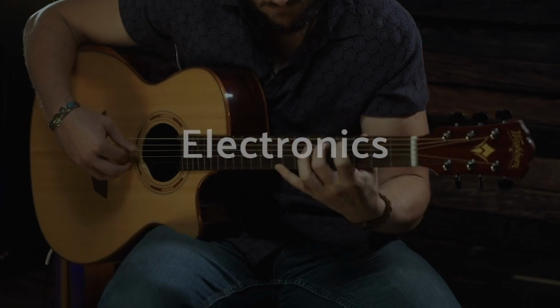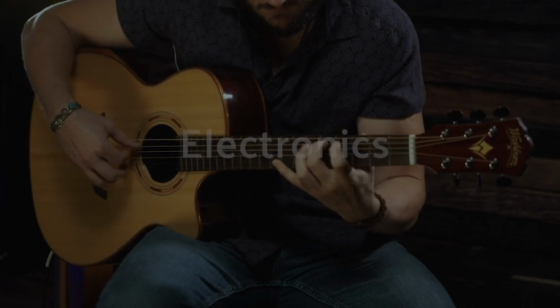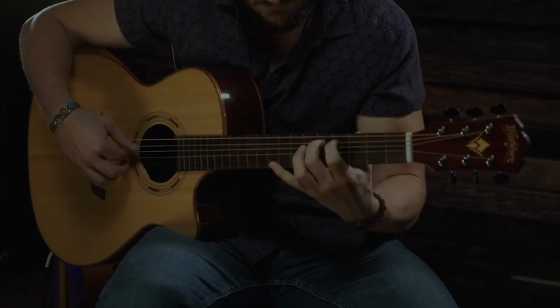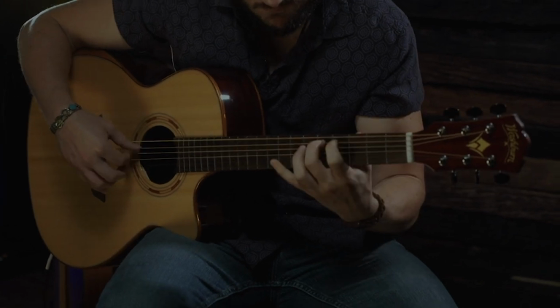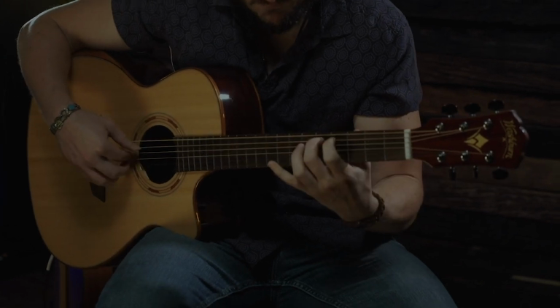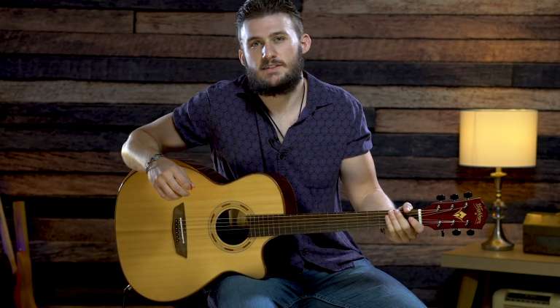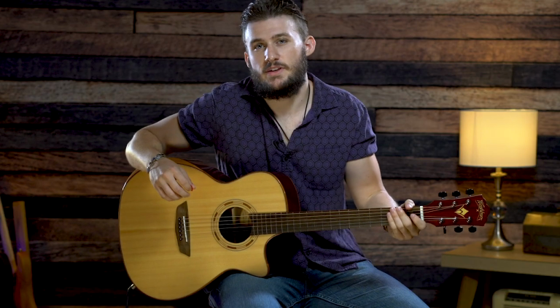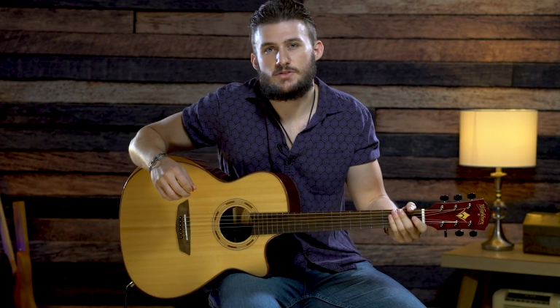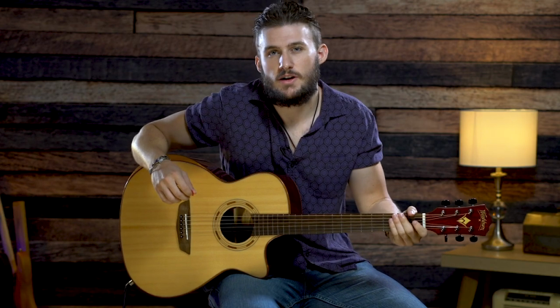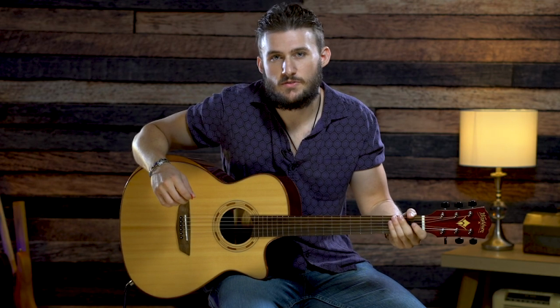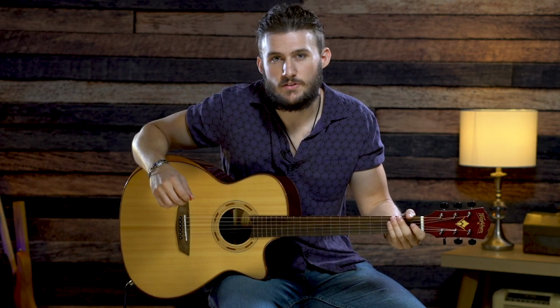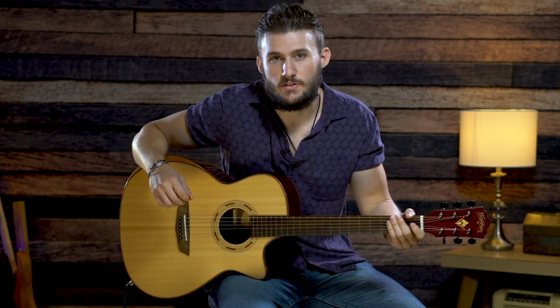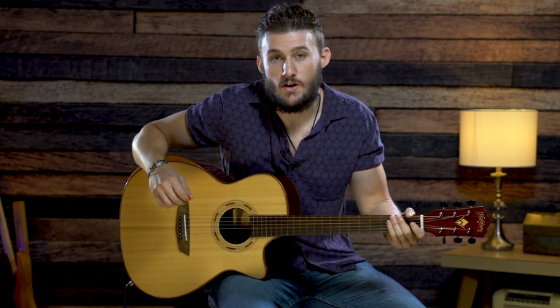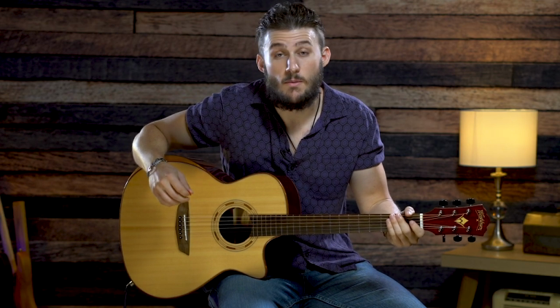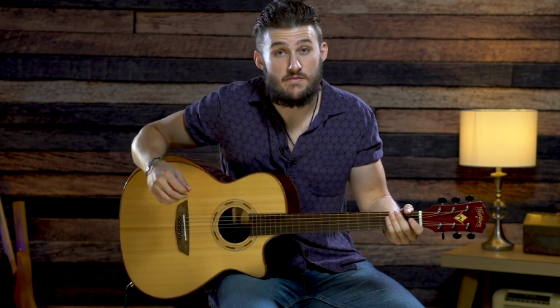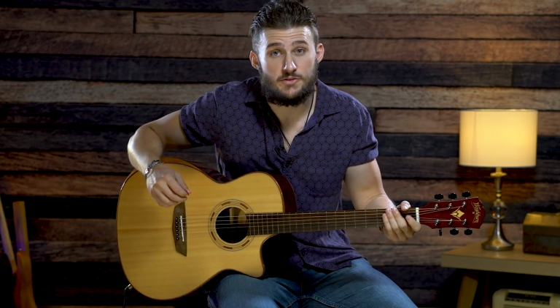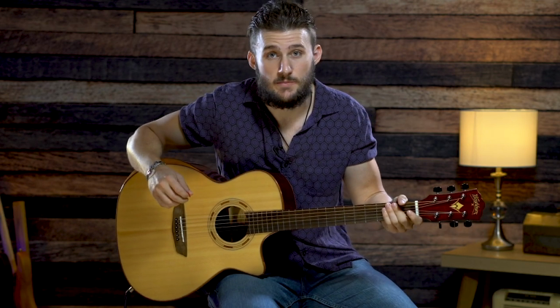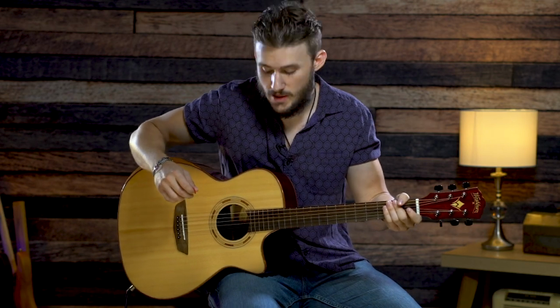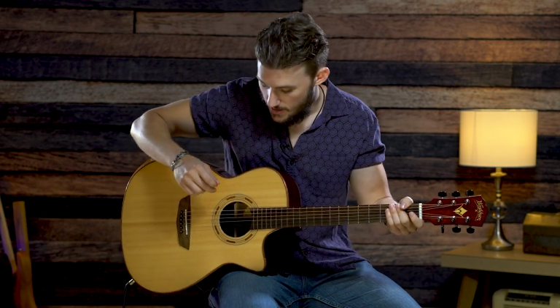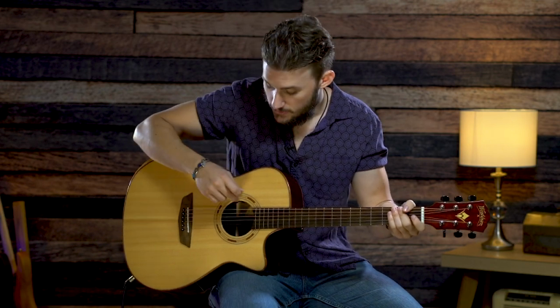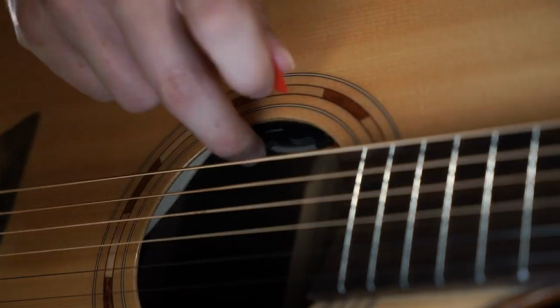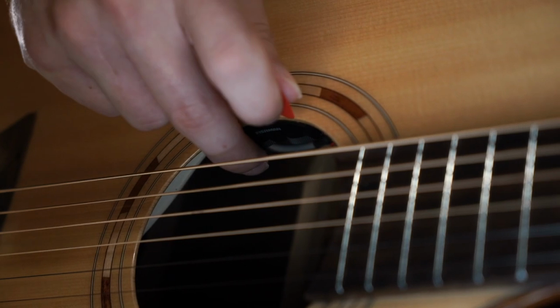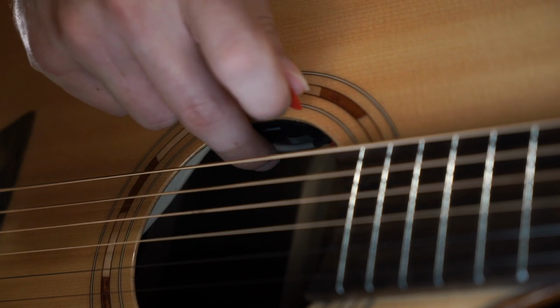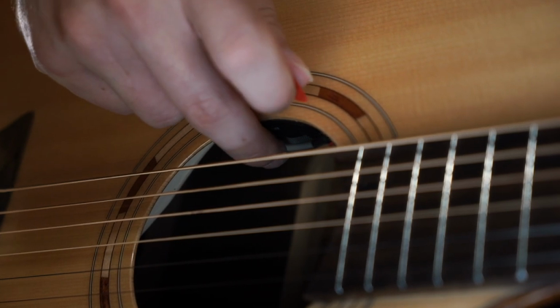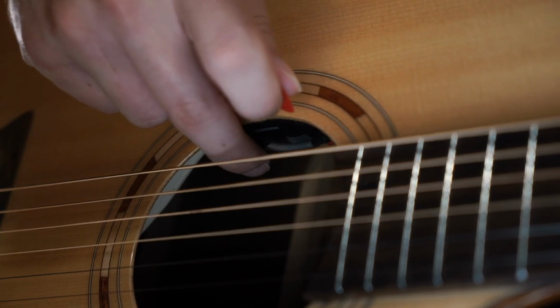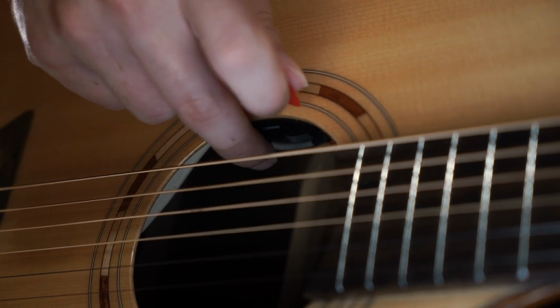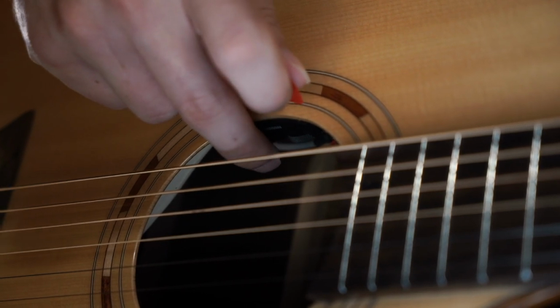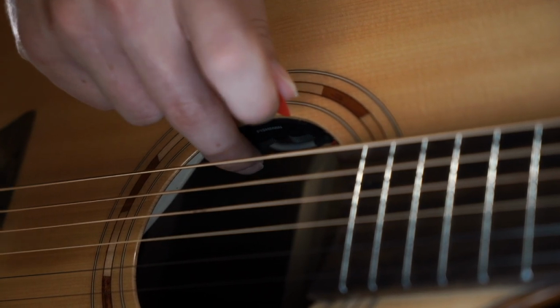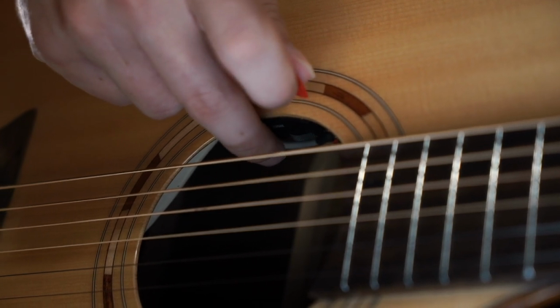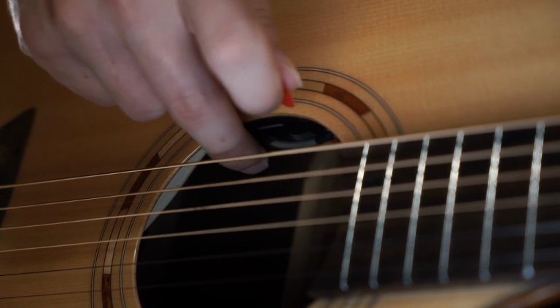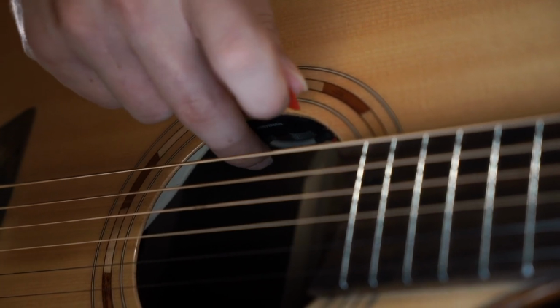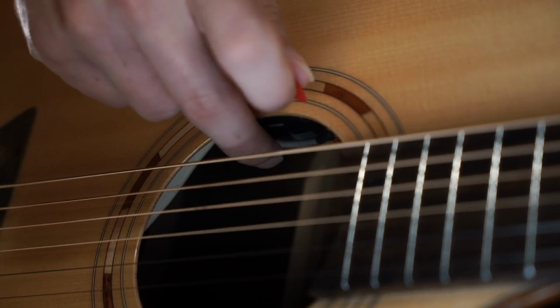The onboard active electronics for this guitar are by Fishman, and they're discreetly mounted up here in the sound hole.